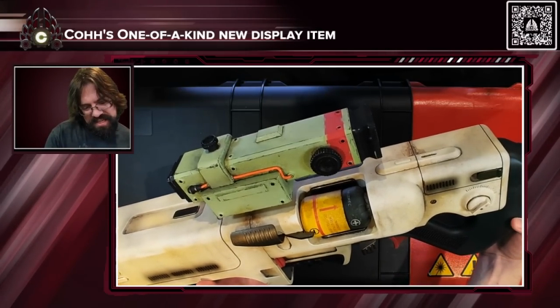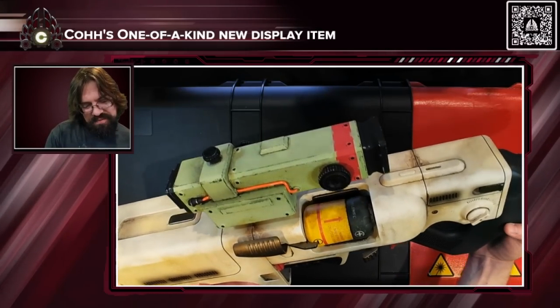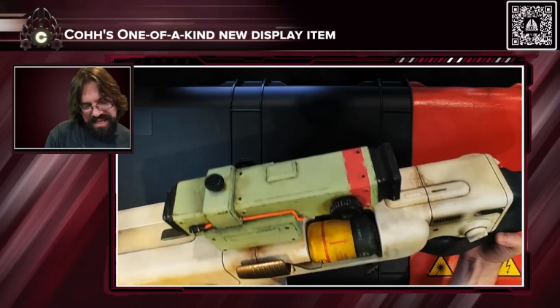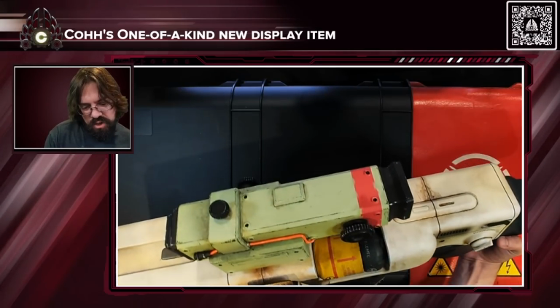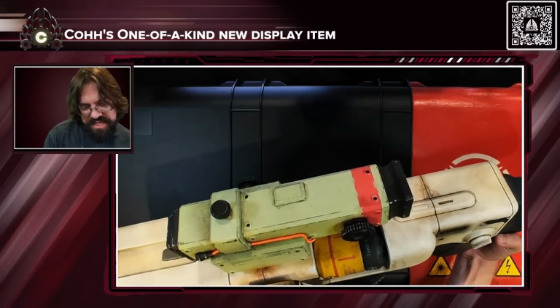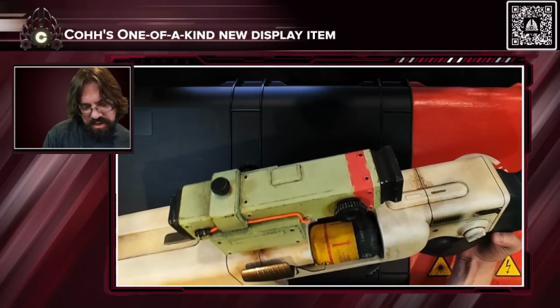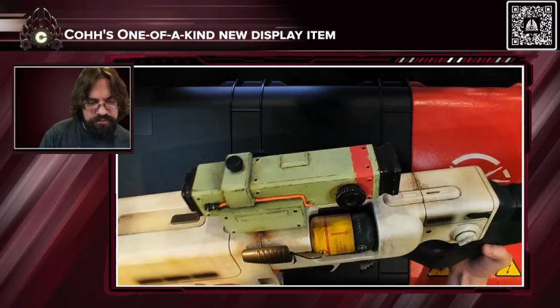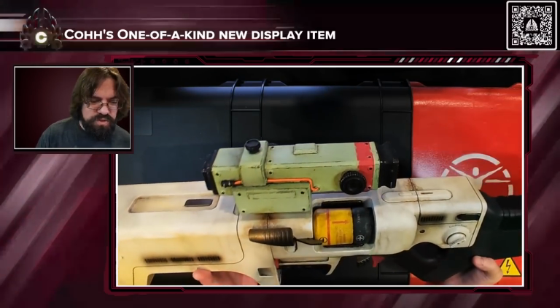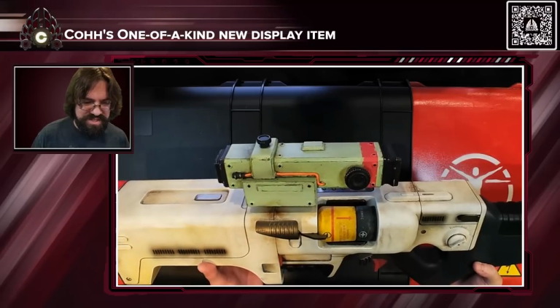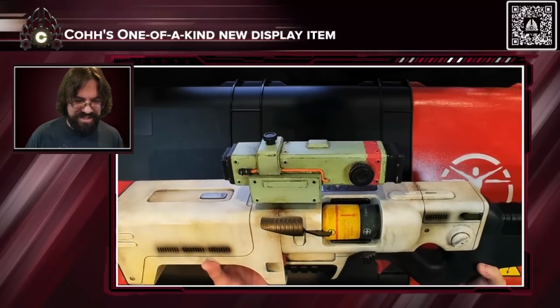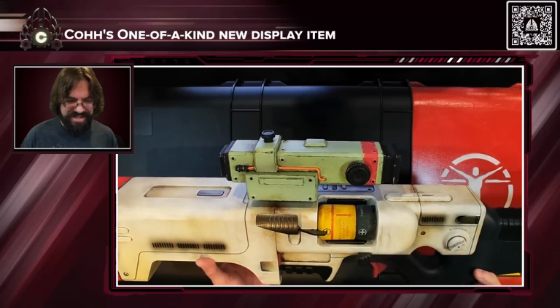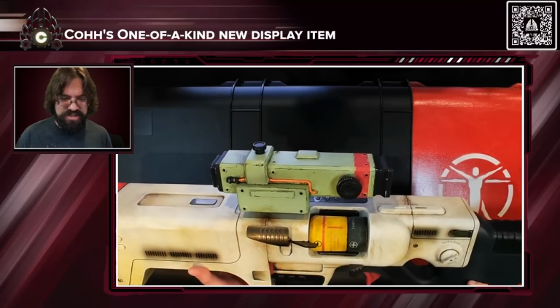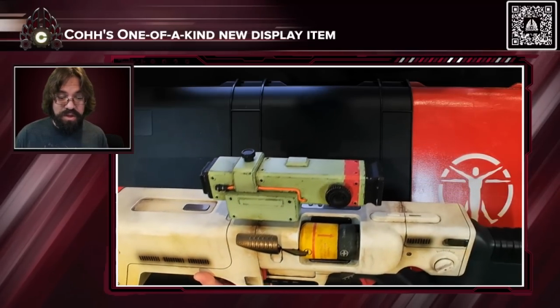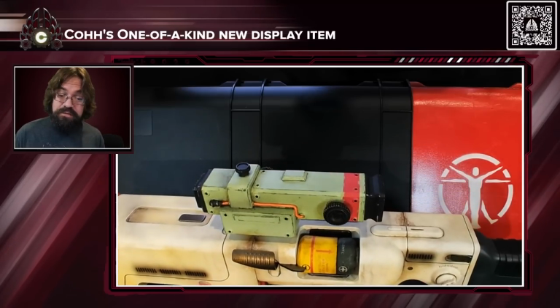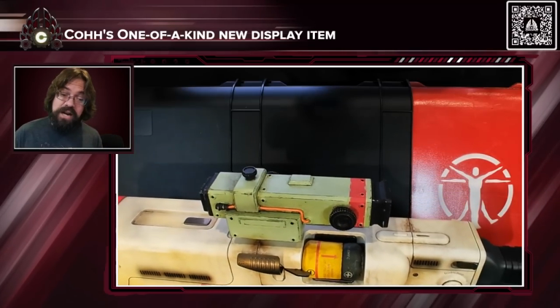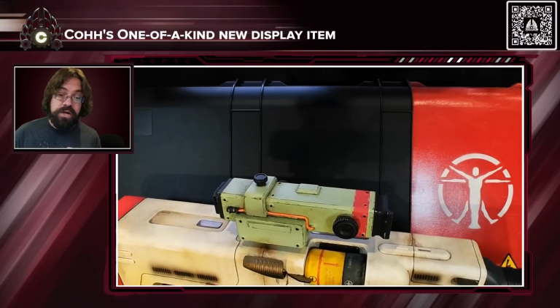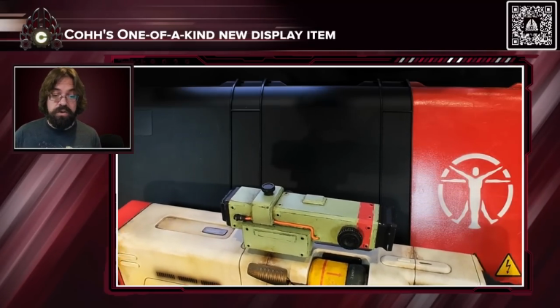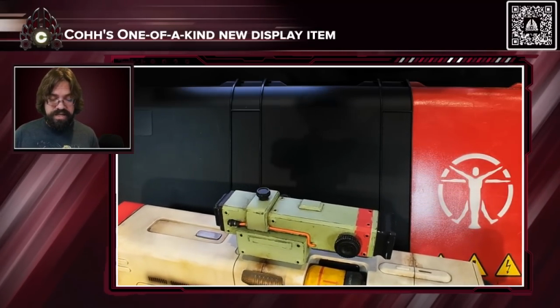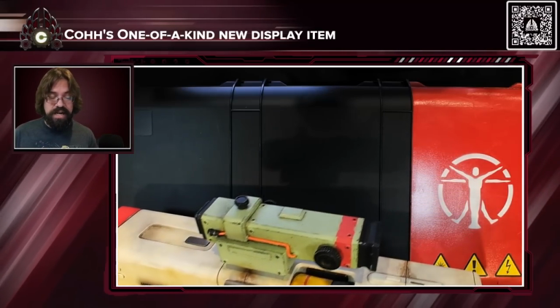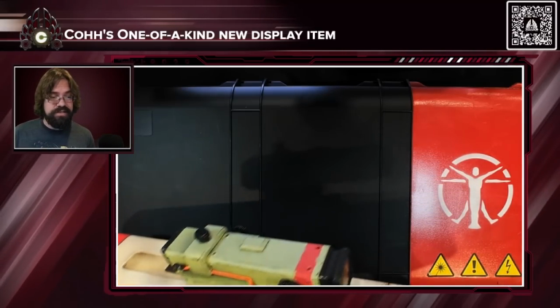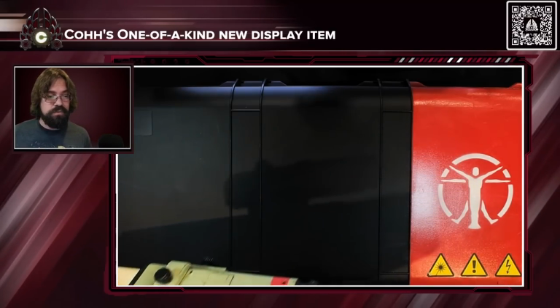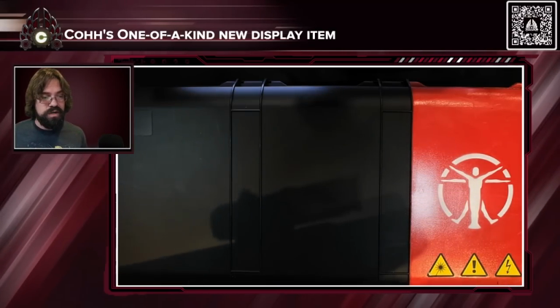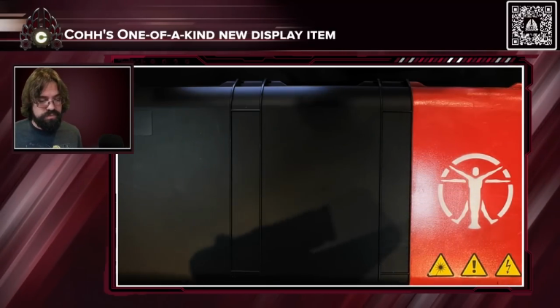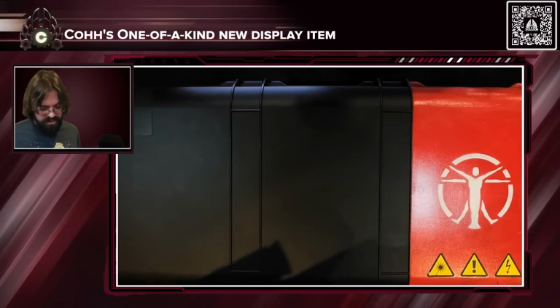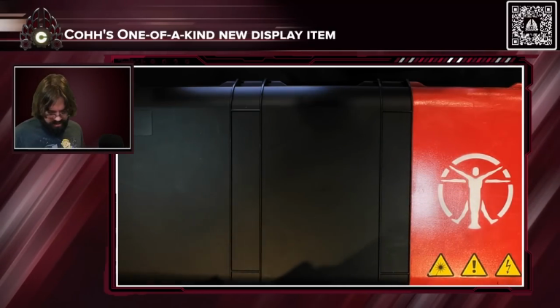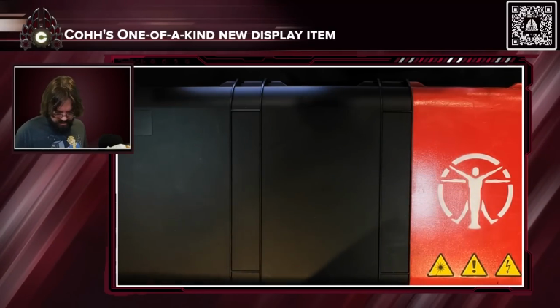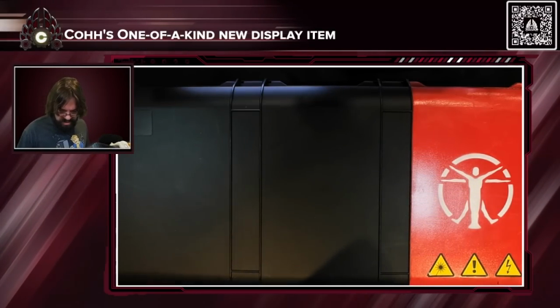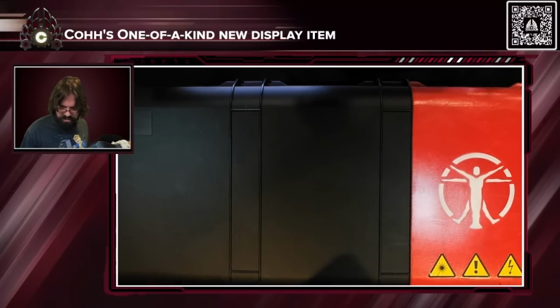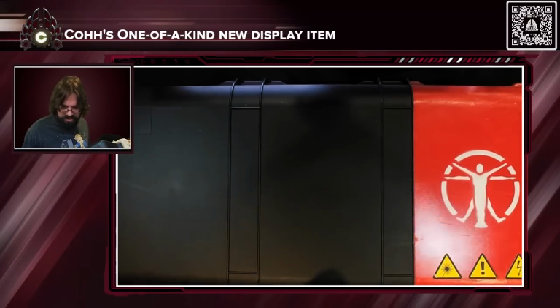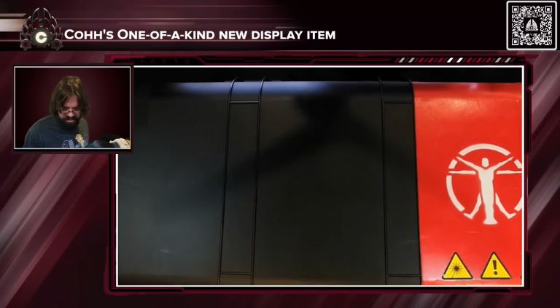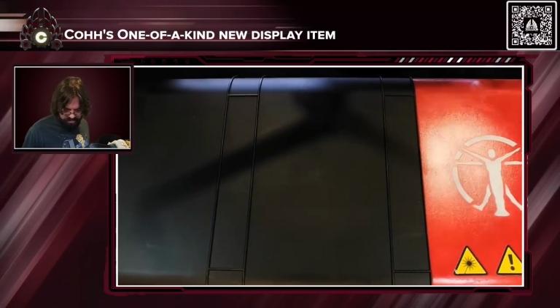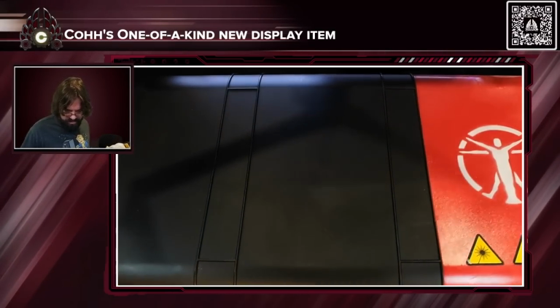They even got all the detail on the fusion cell that's in it. Does it really fire? No, it's not a real gun — it's a replica. Looks like there's something else in here though, let me see.